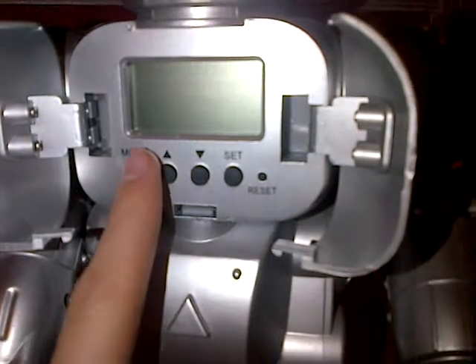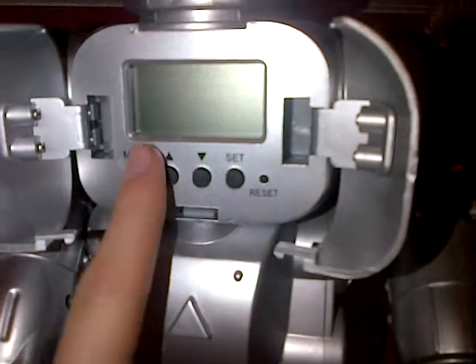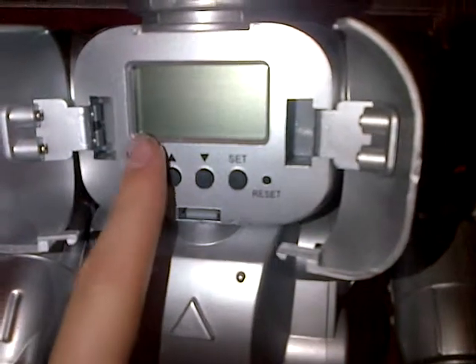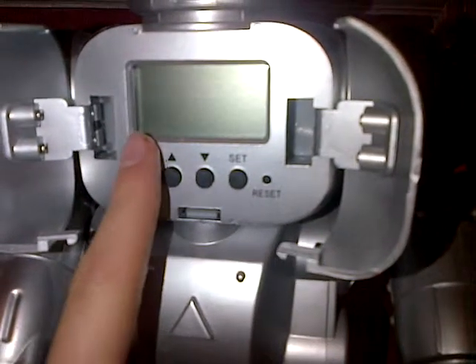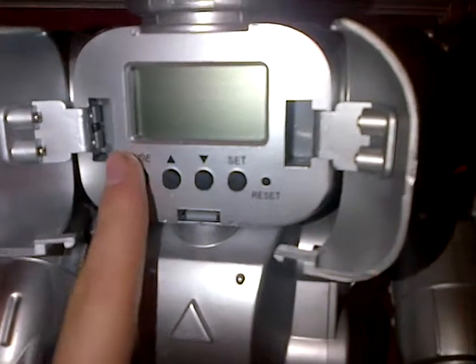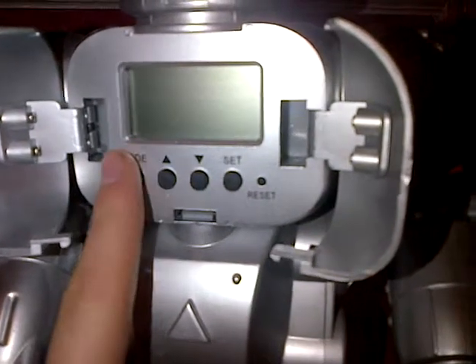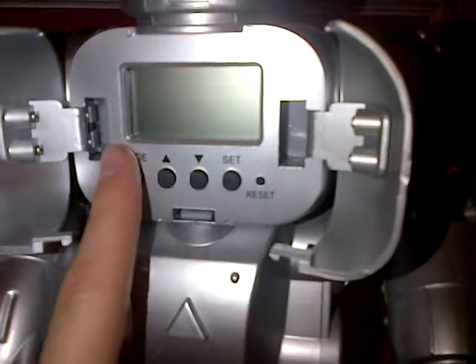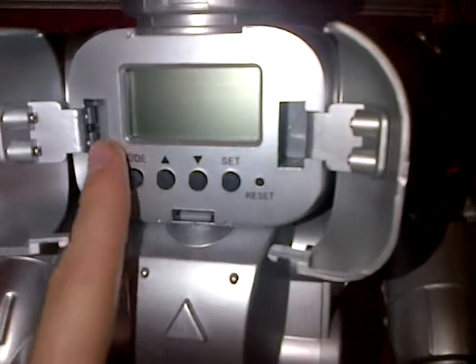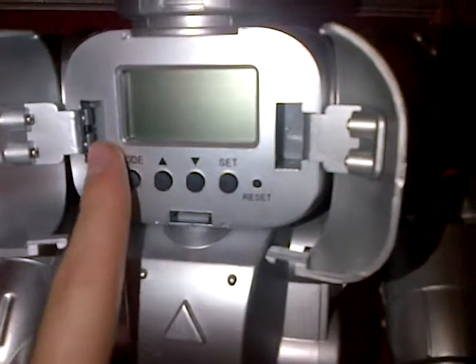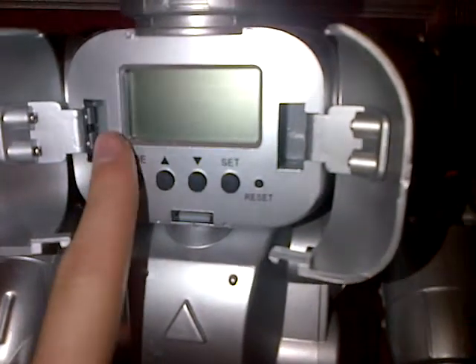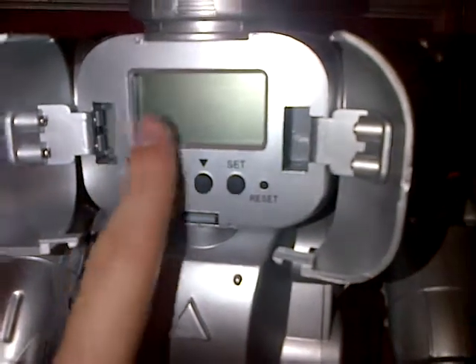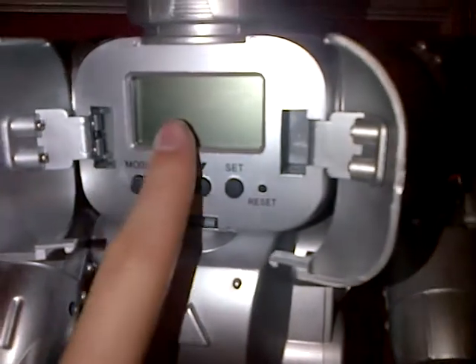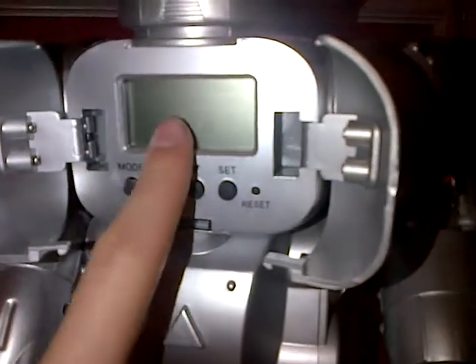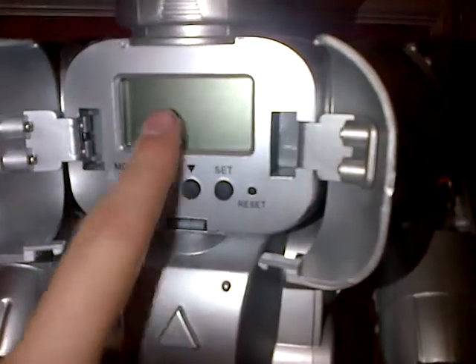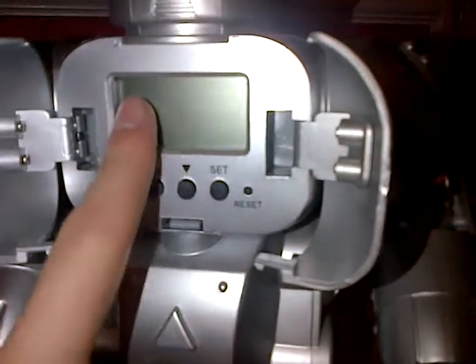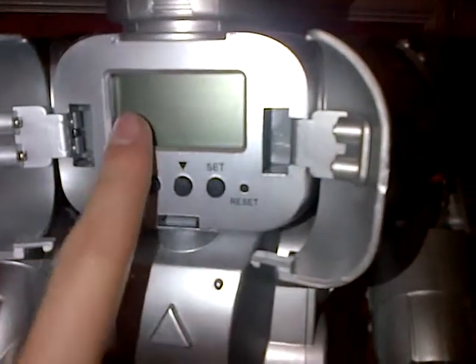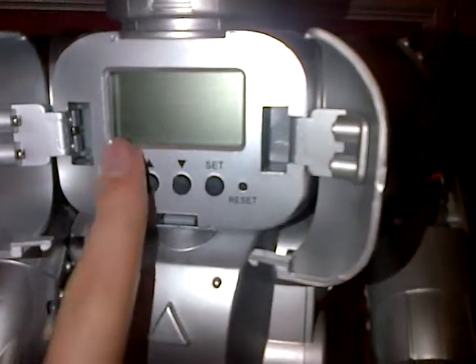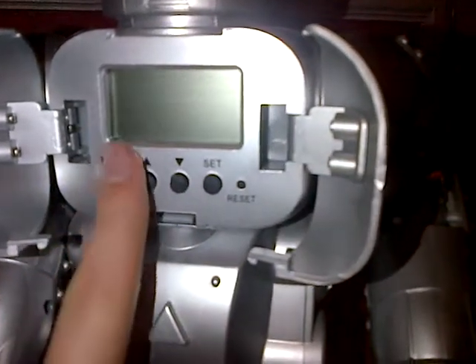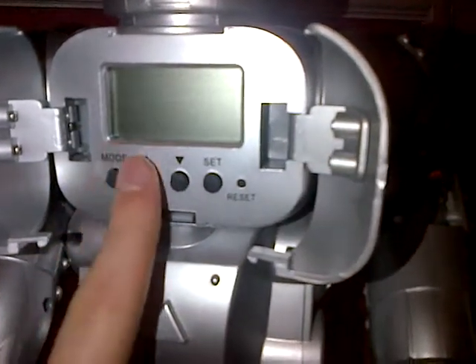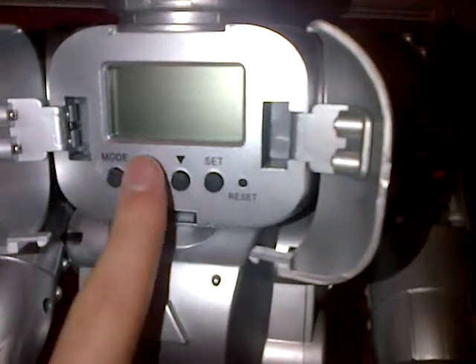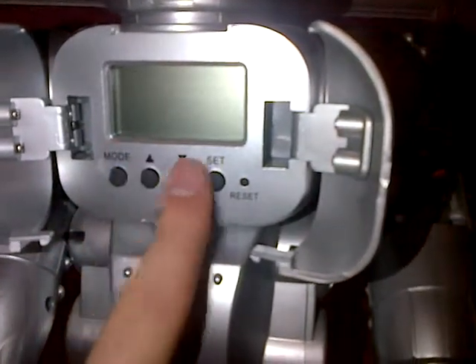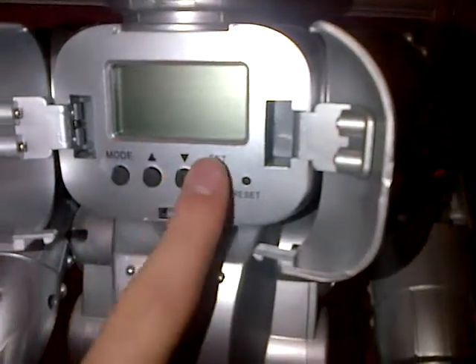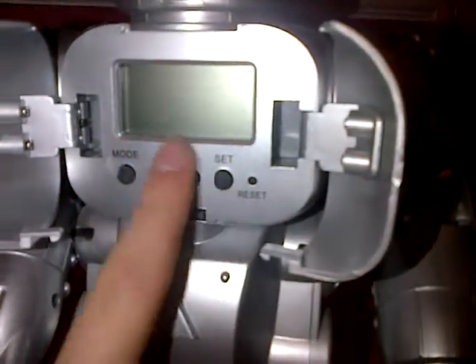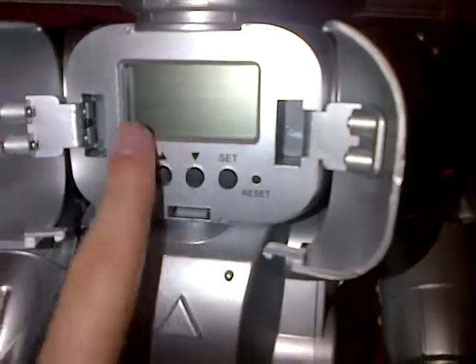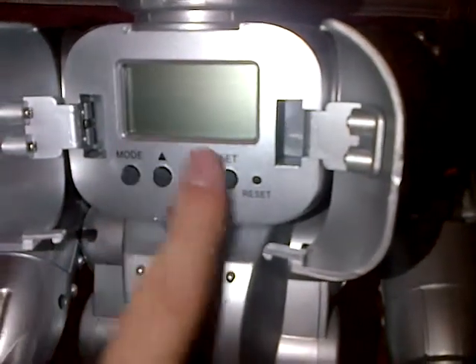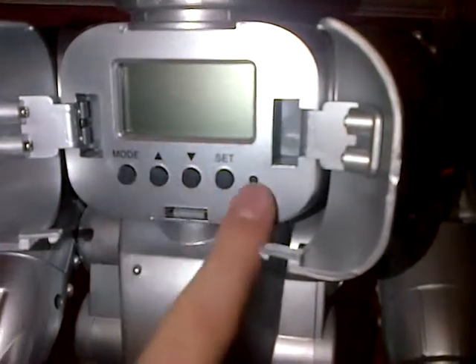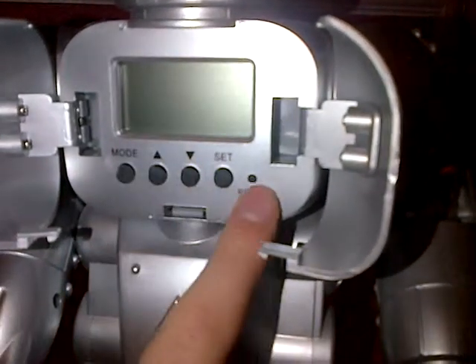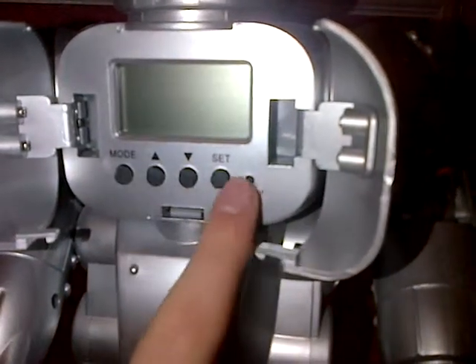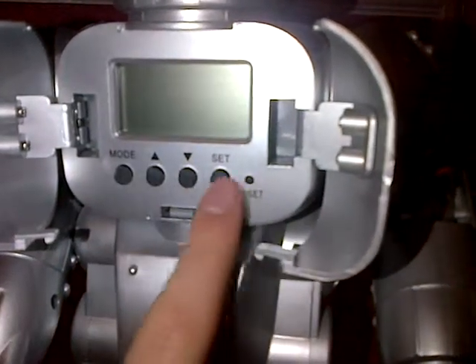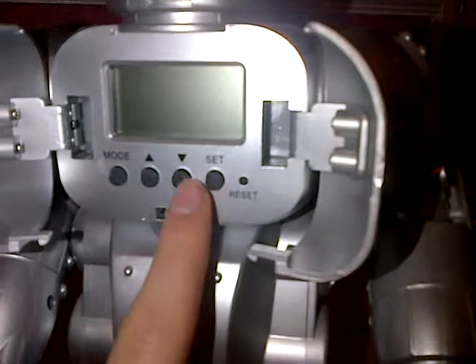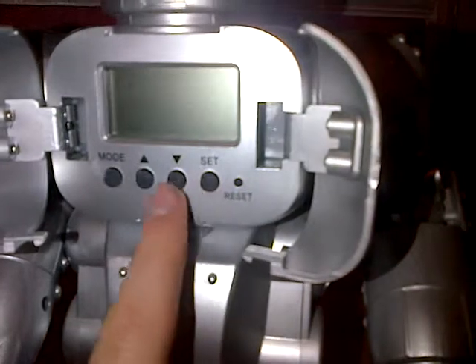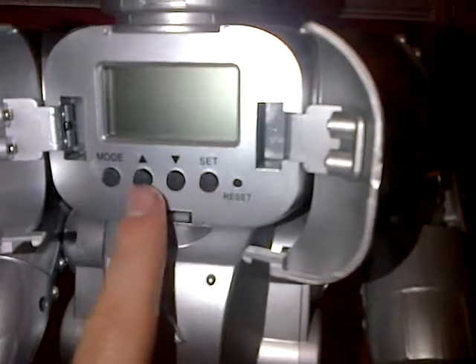It's also got lots of other modes — it's got a clock in it. I think it has an alarm, not sure.